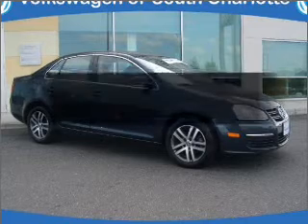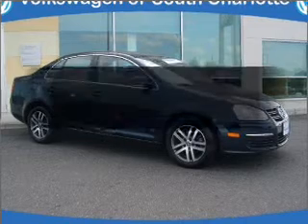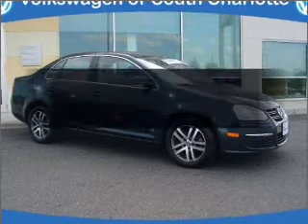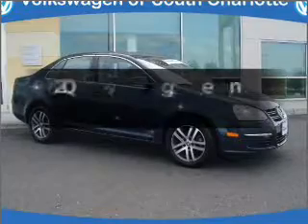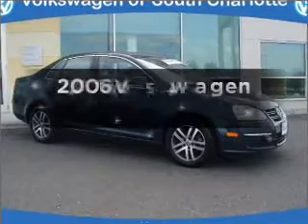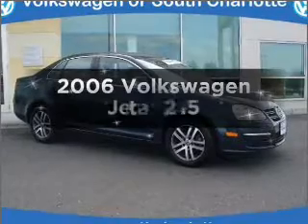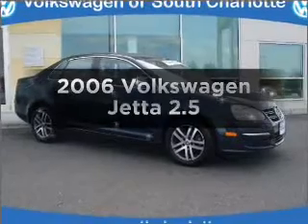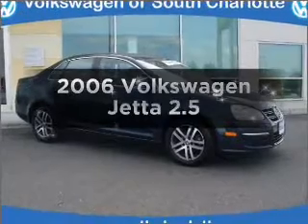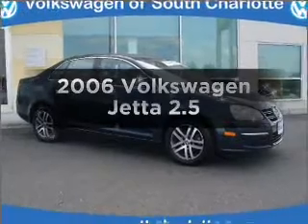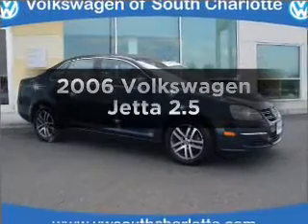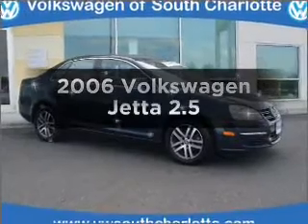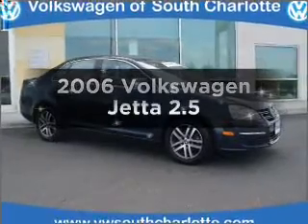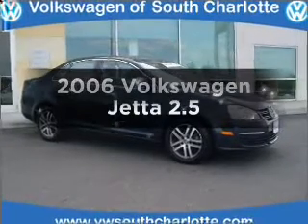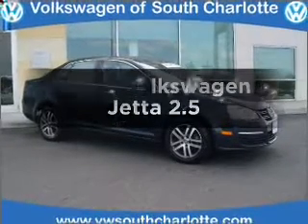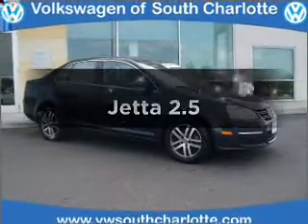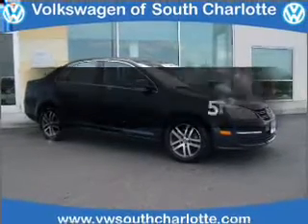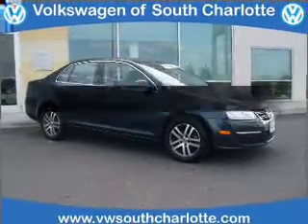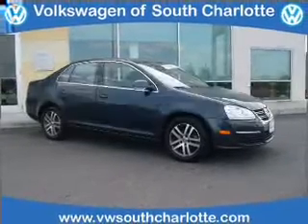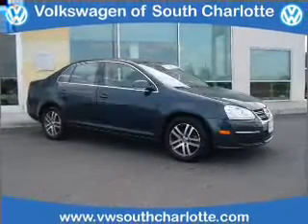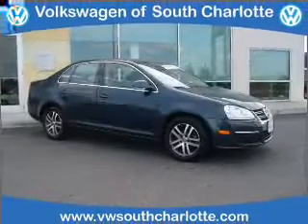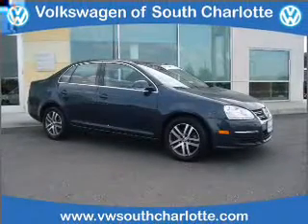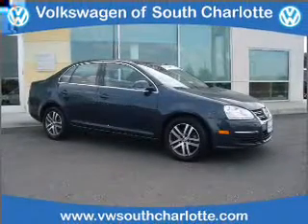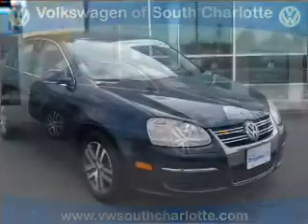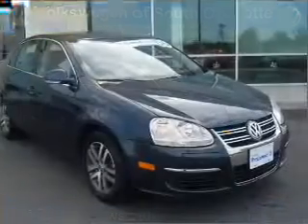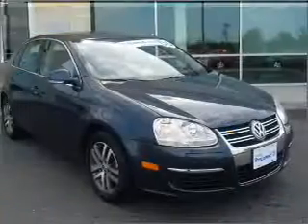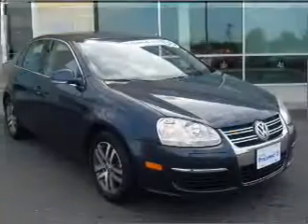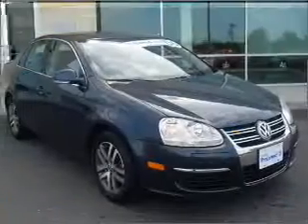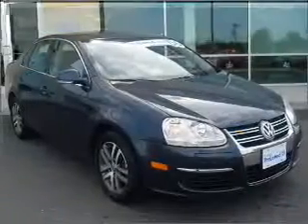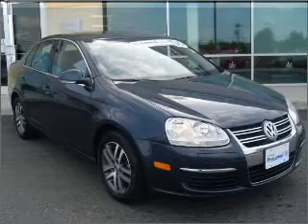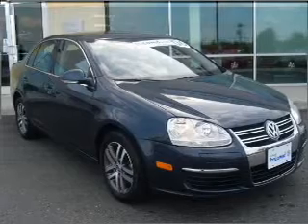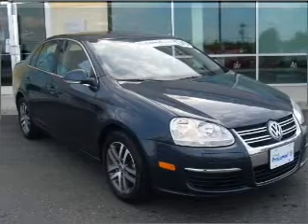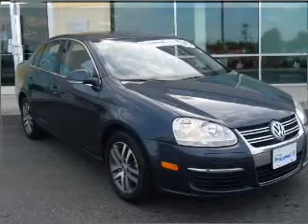Get noticed in this 2006 Volkswagen Jetta. If you're looking for an automobile with great attributes, look no further.